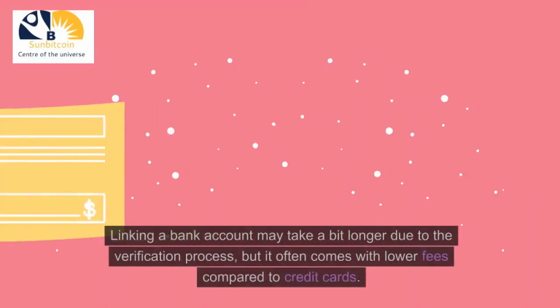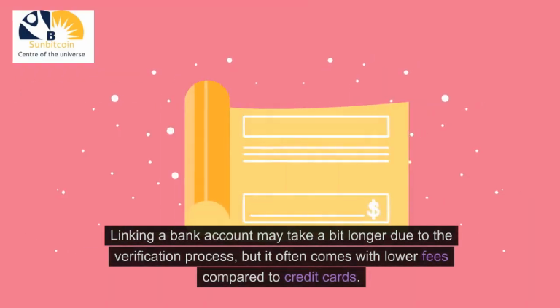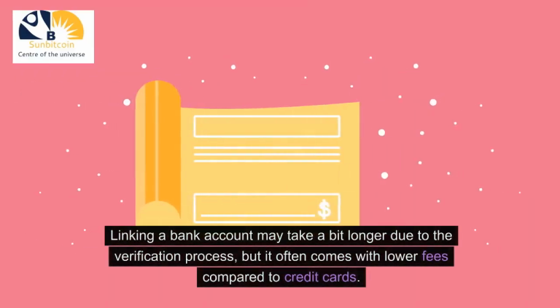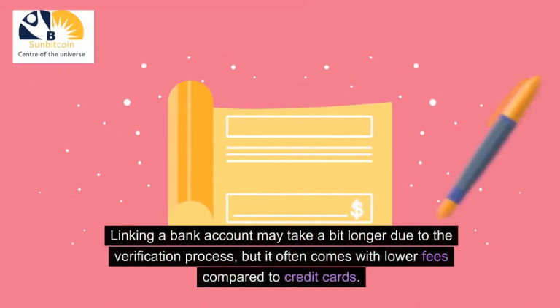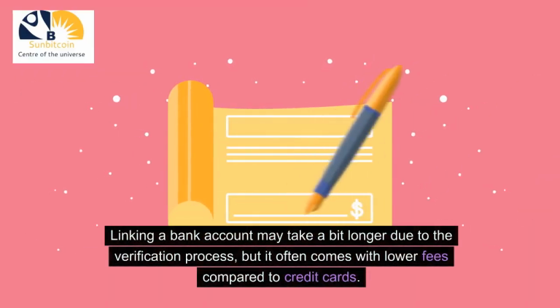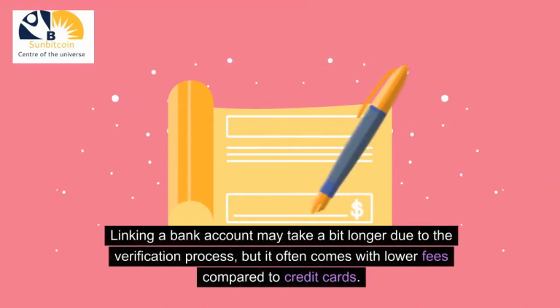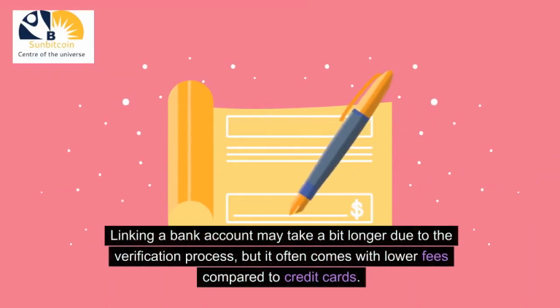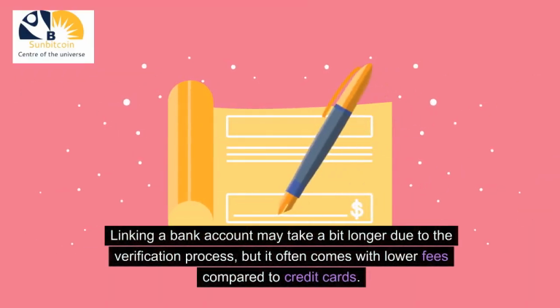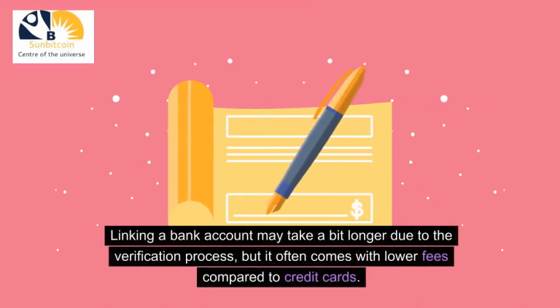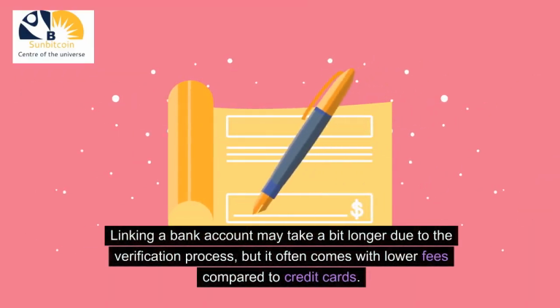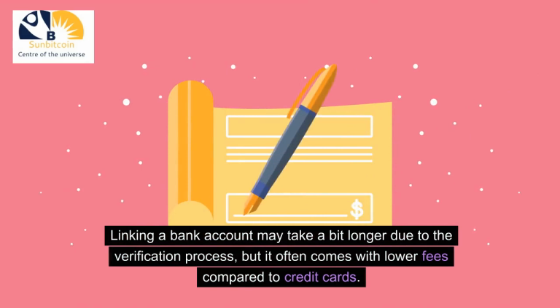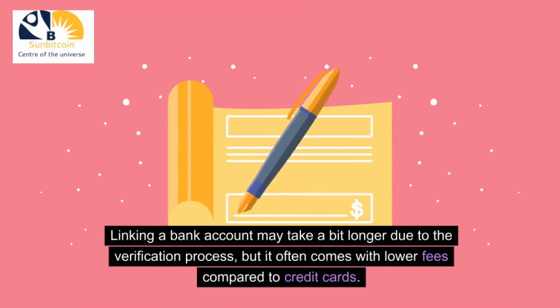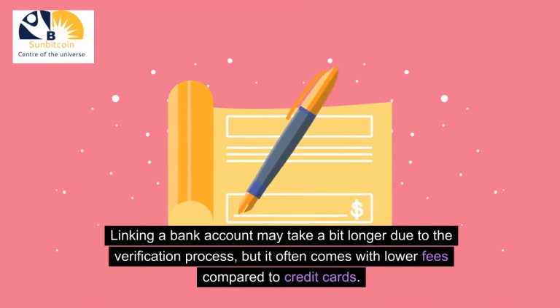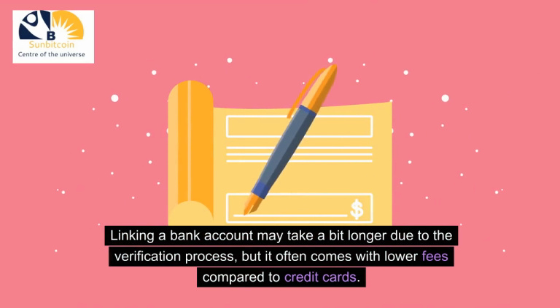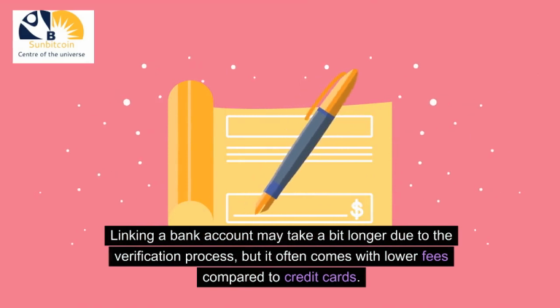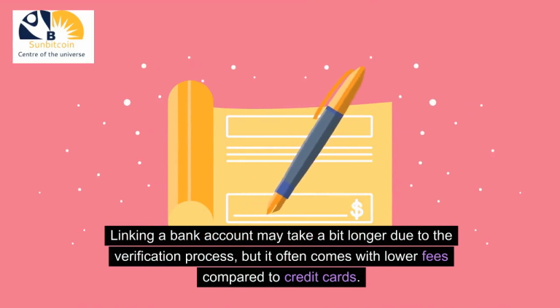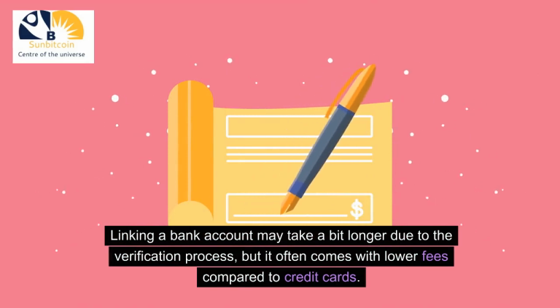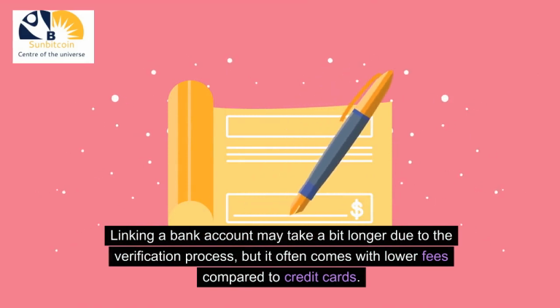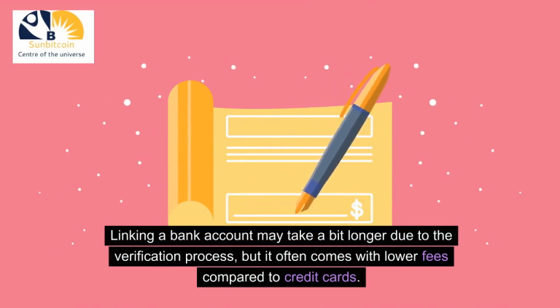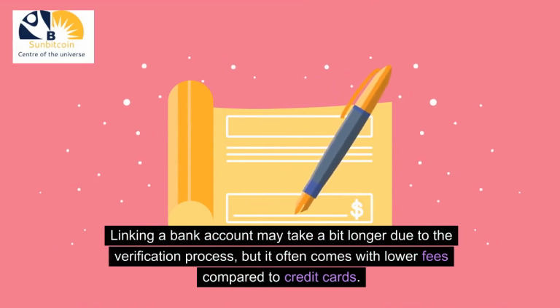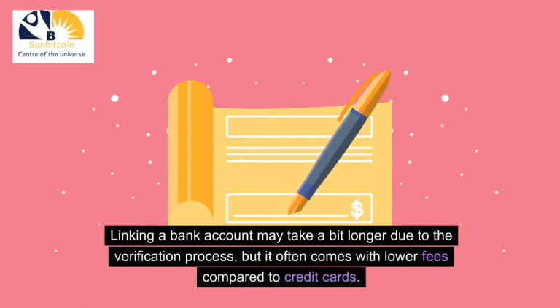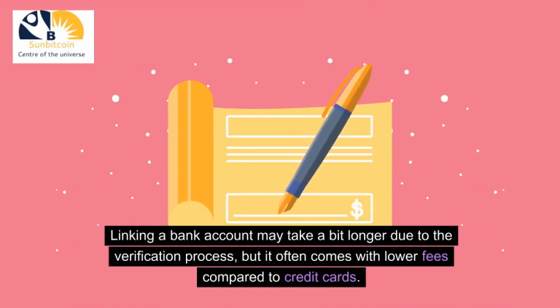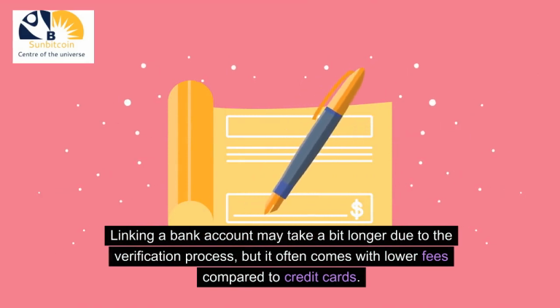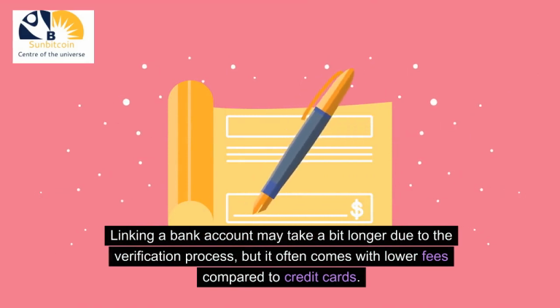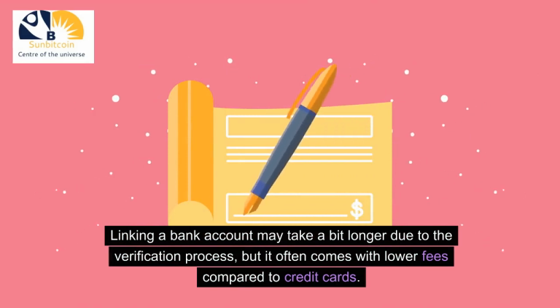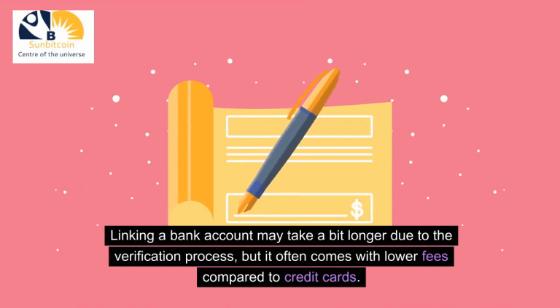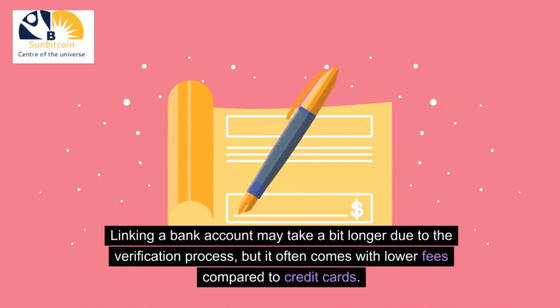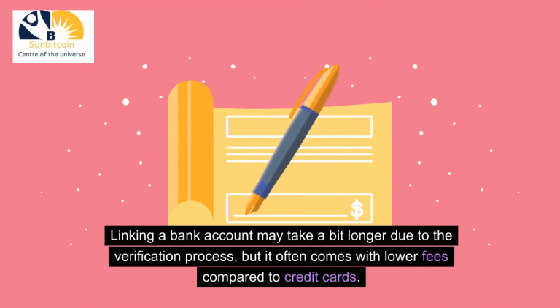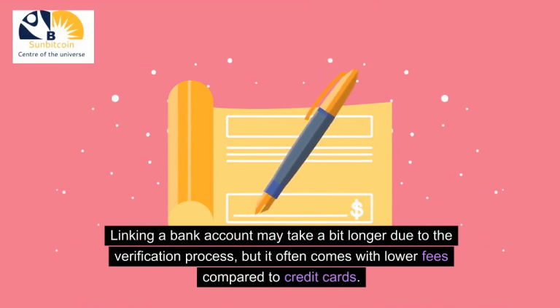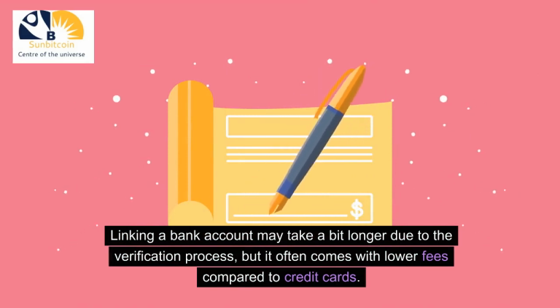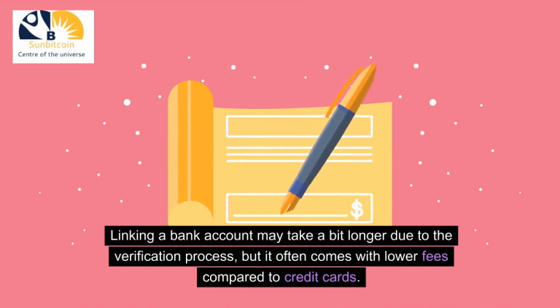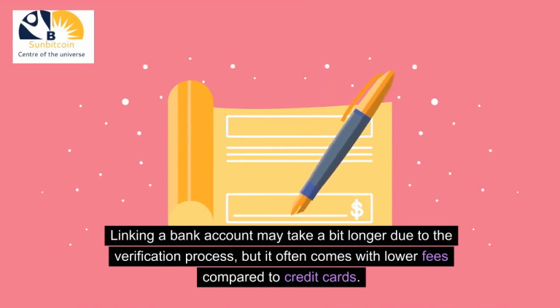Linking a bank account may take a bit longer due to the verification process, but it often comes with lower fees compared to credit cards.